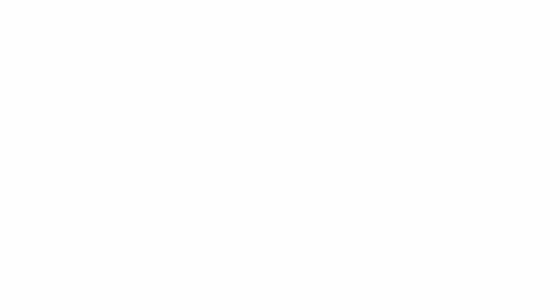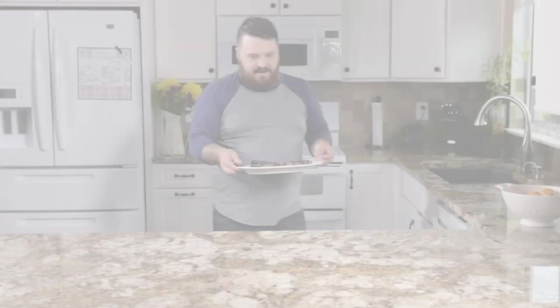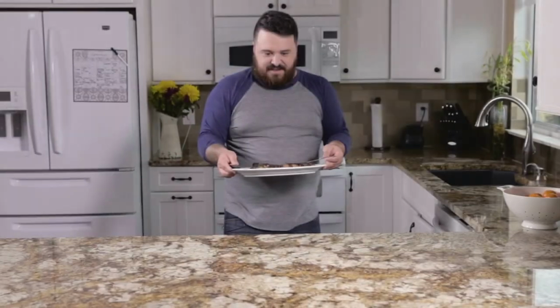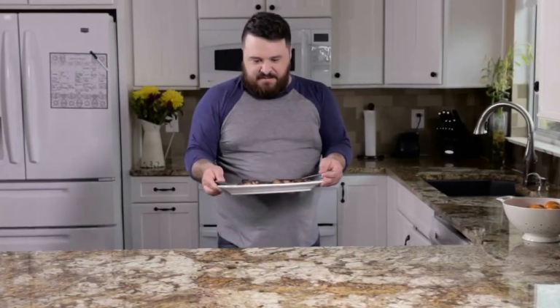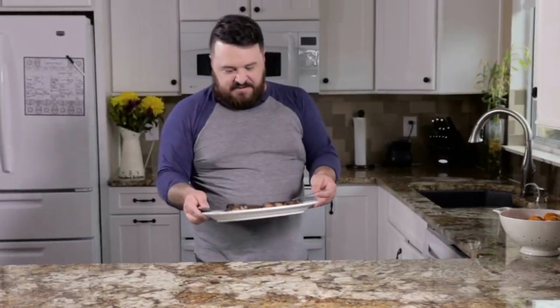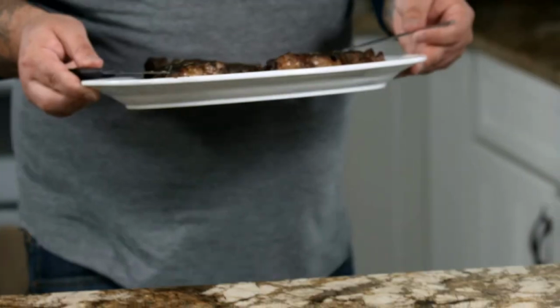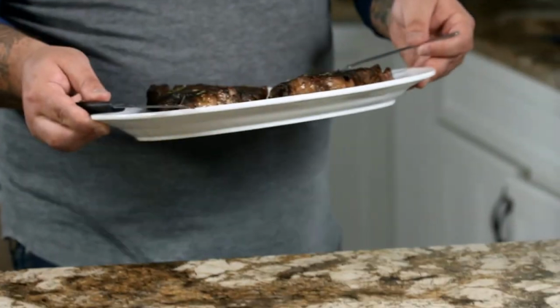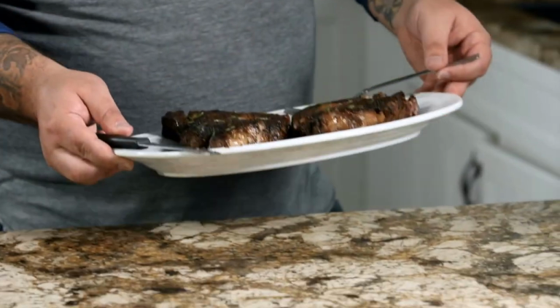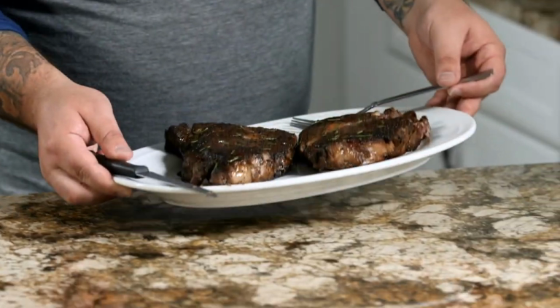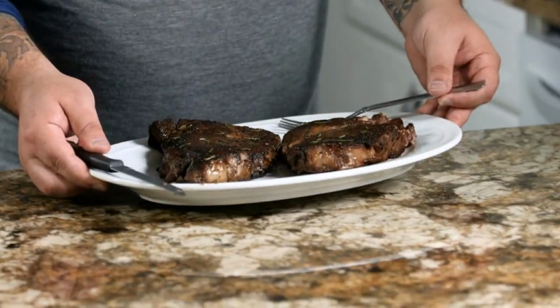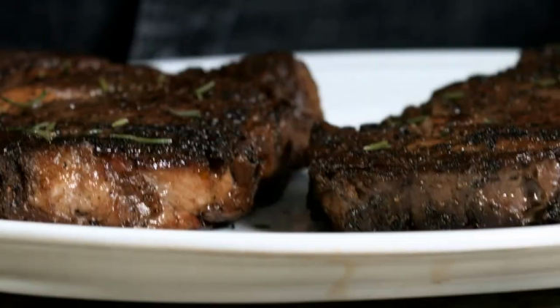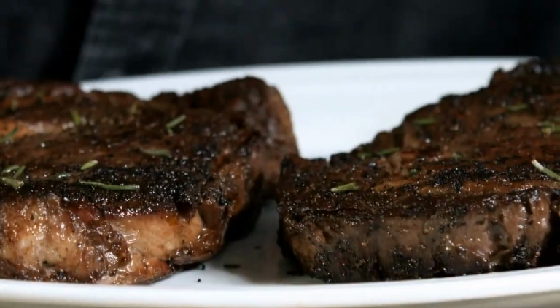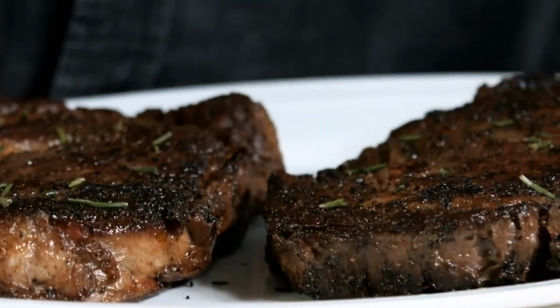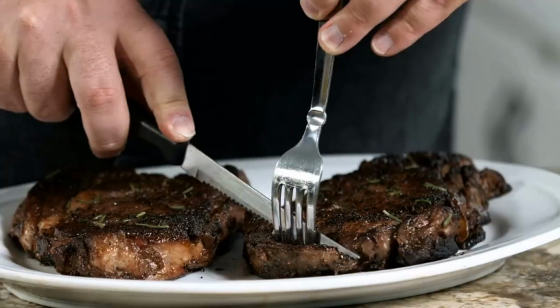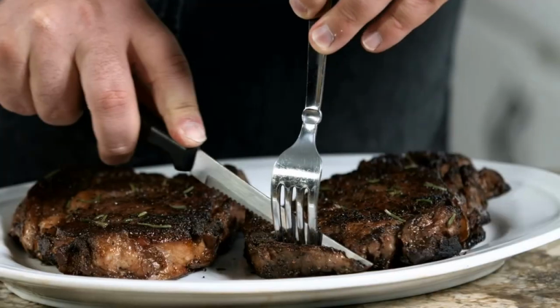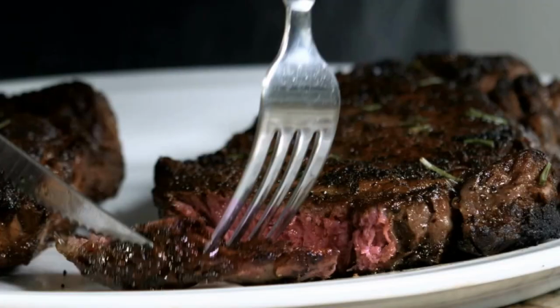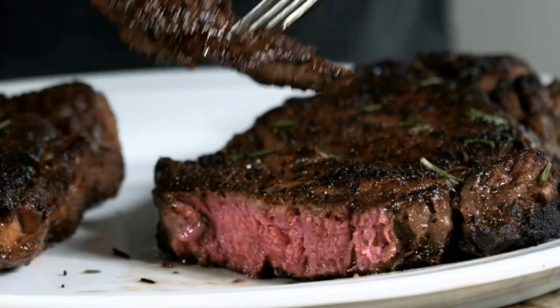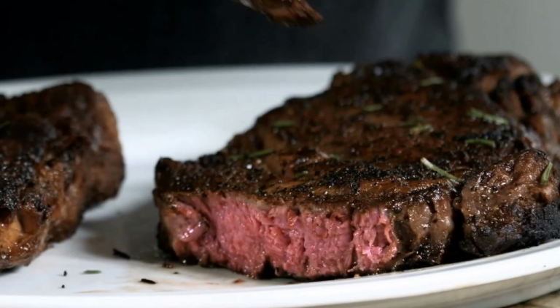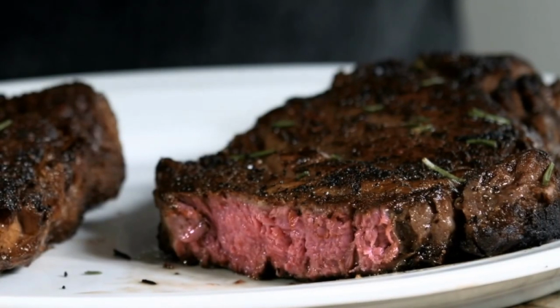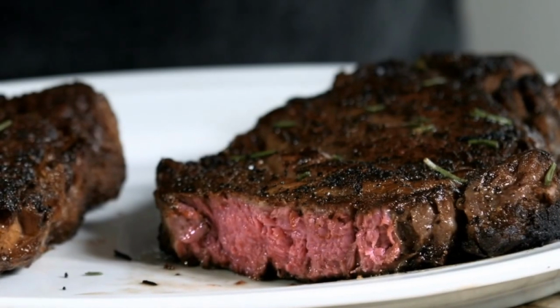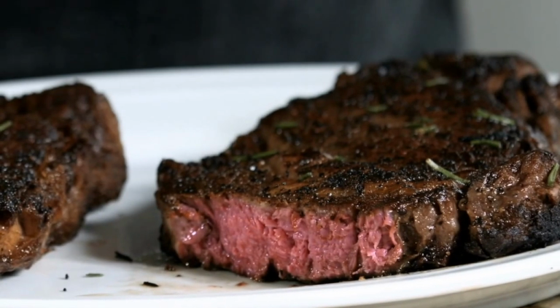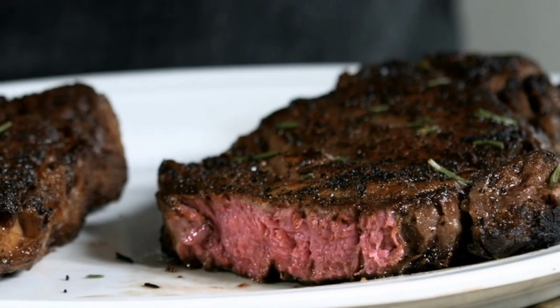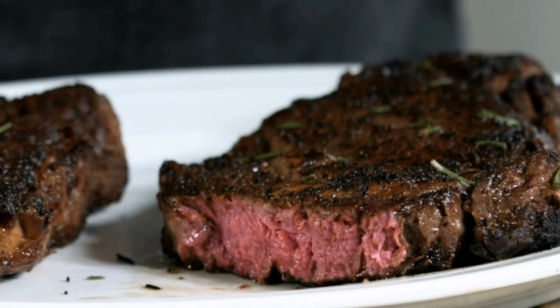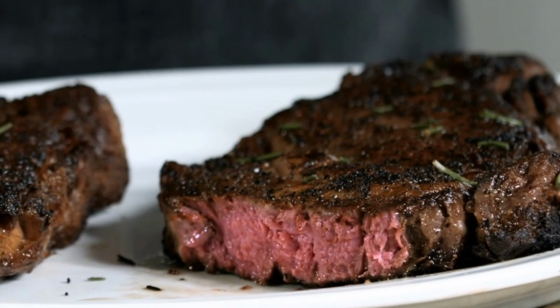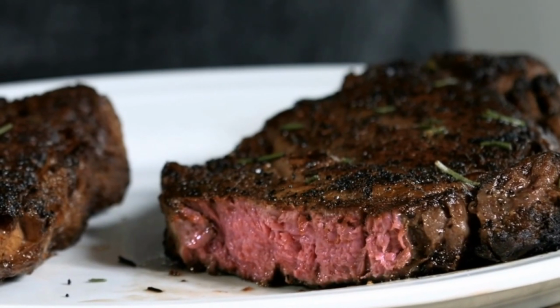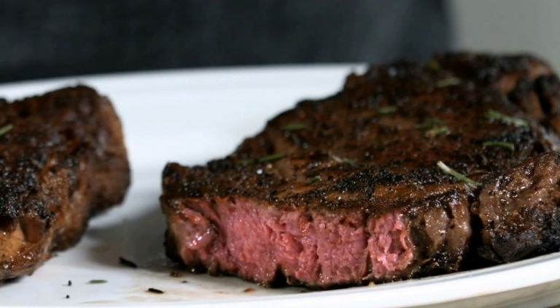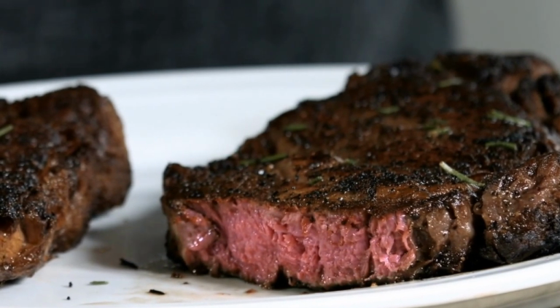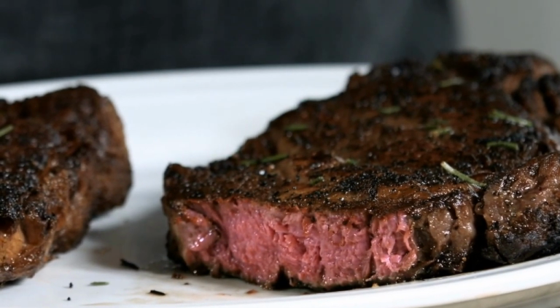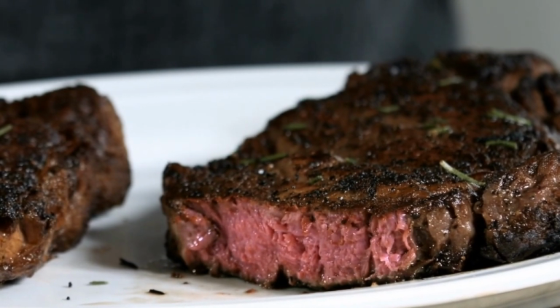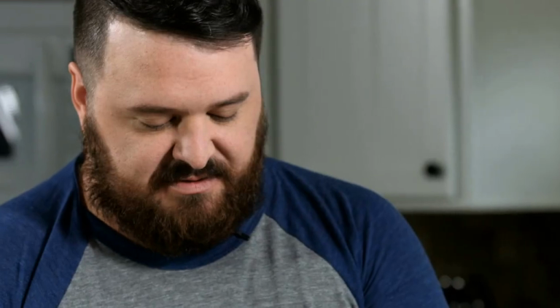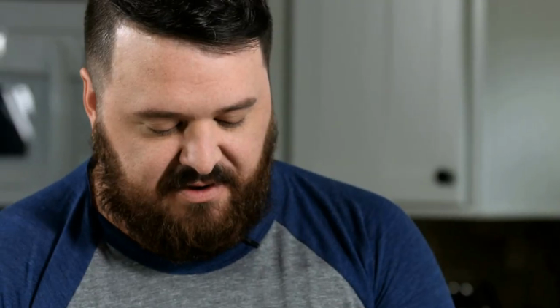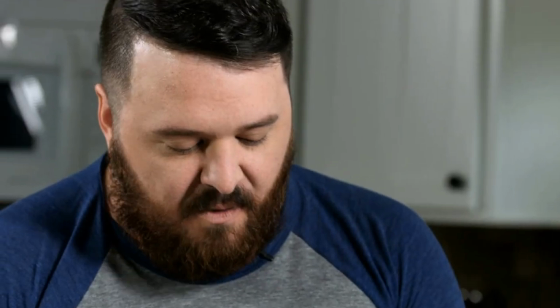All right, the moment of truth. Perfect medium rare, edge to edge — looks delicious. Let's give it a go.